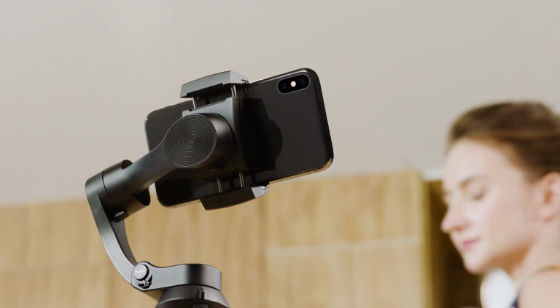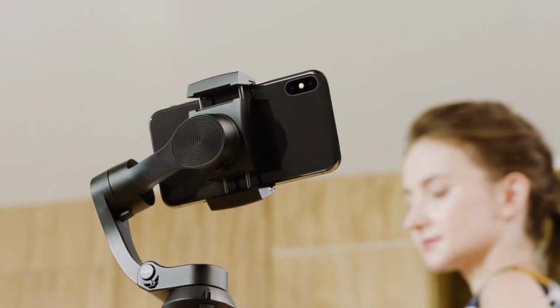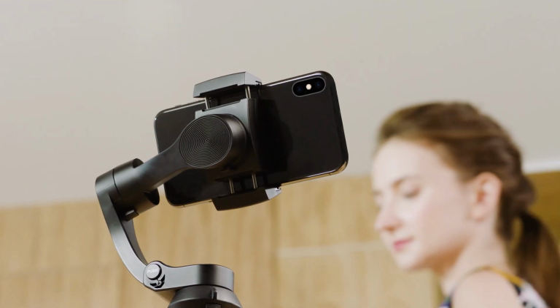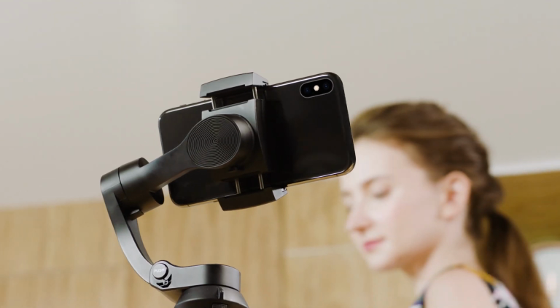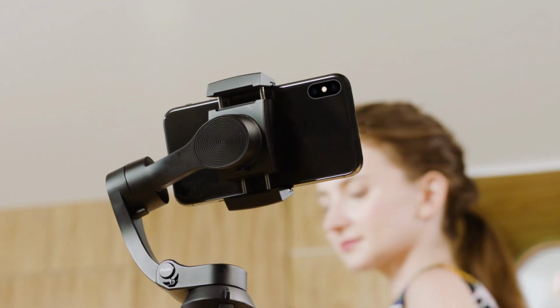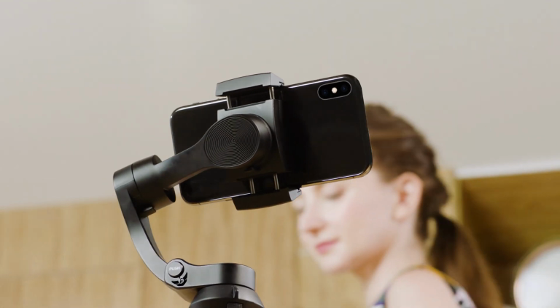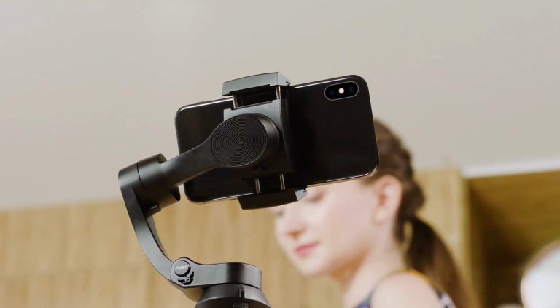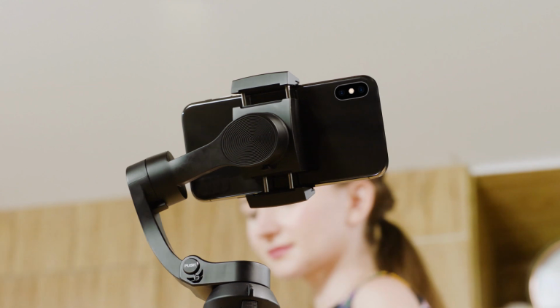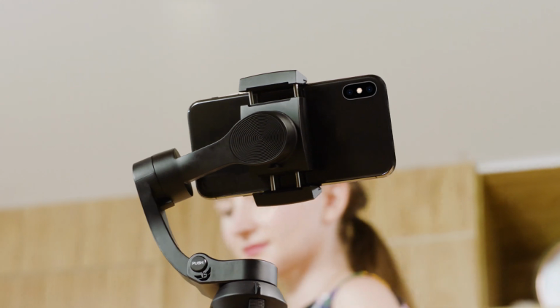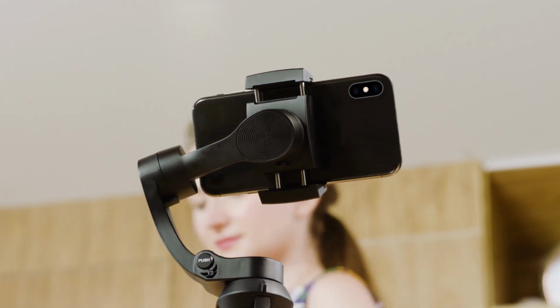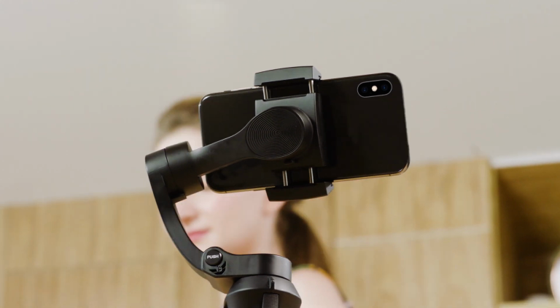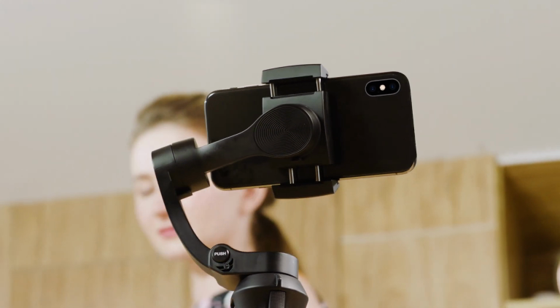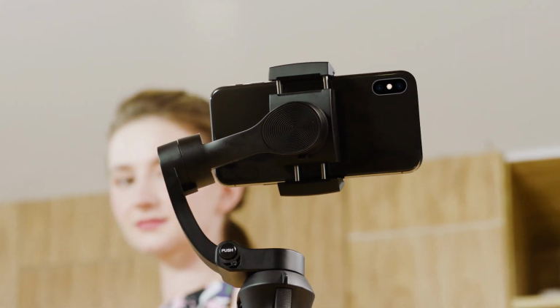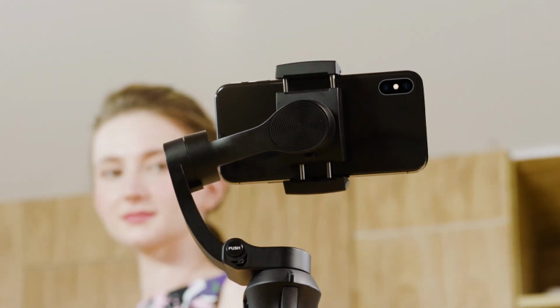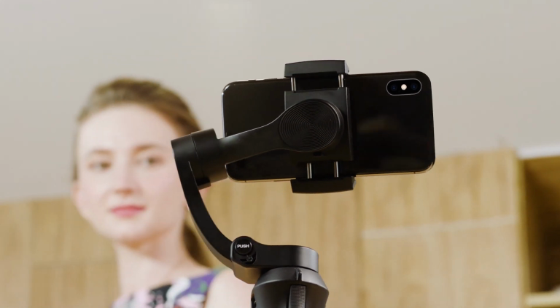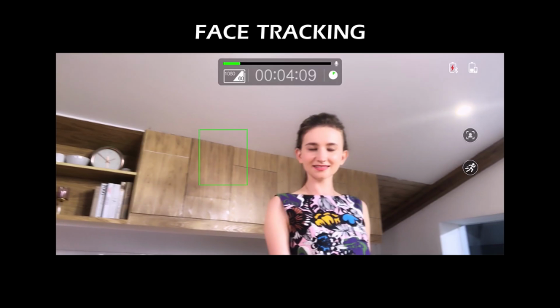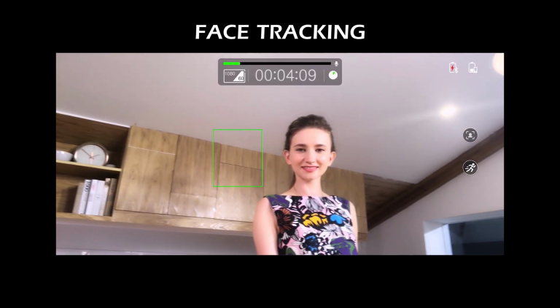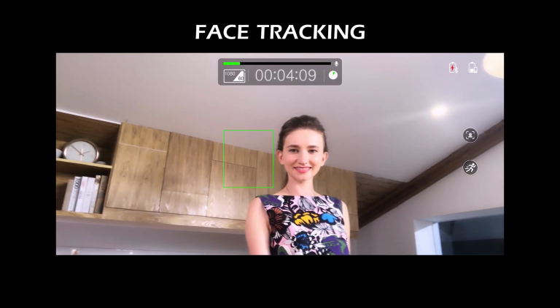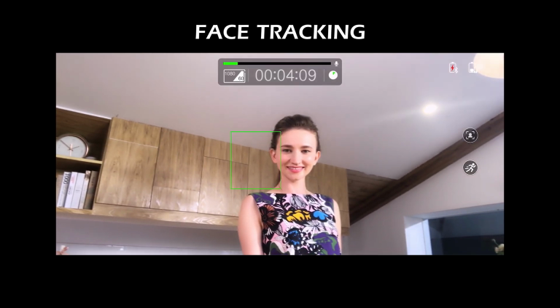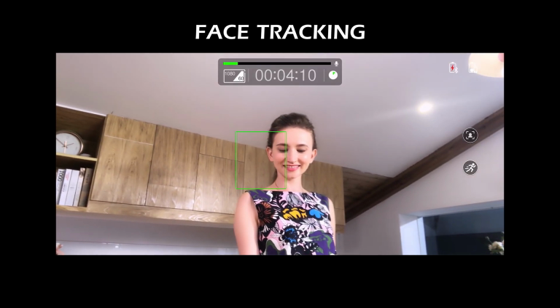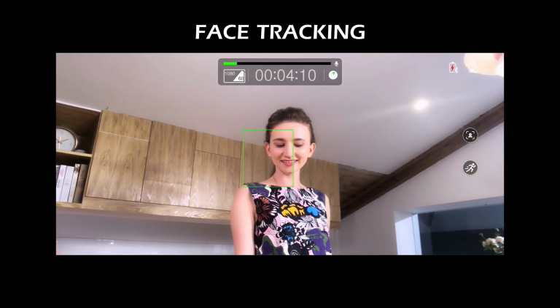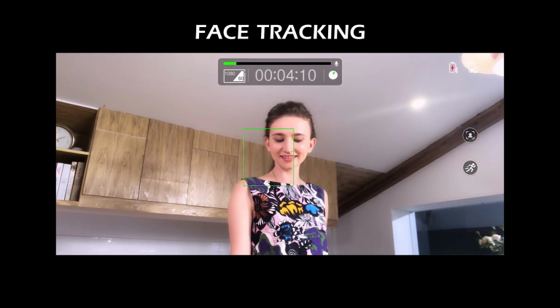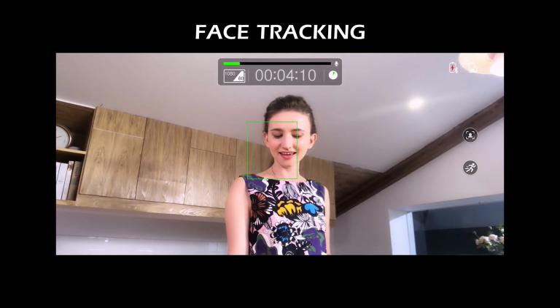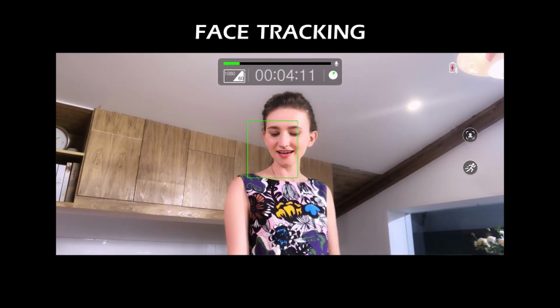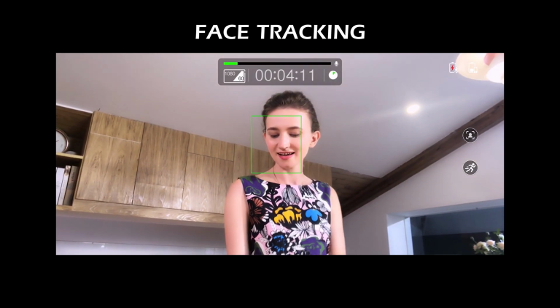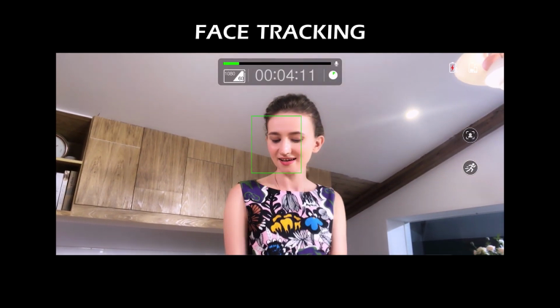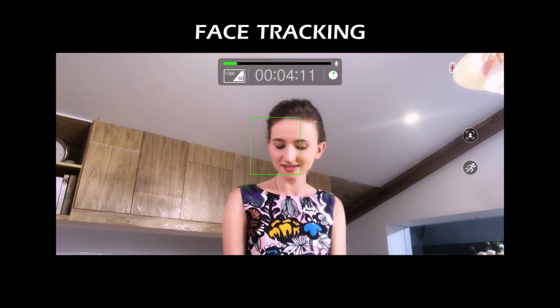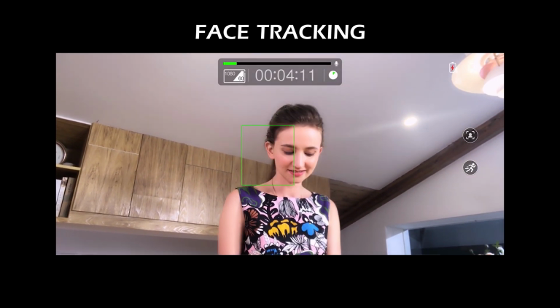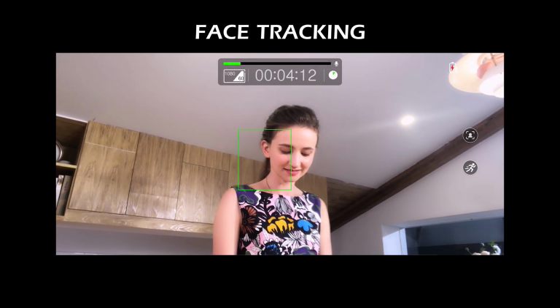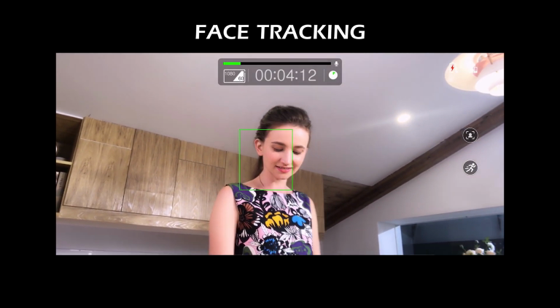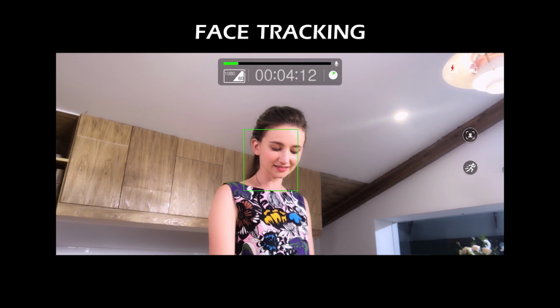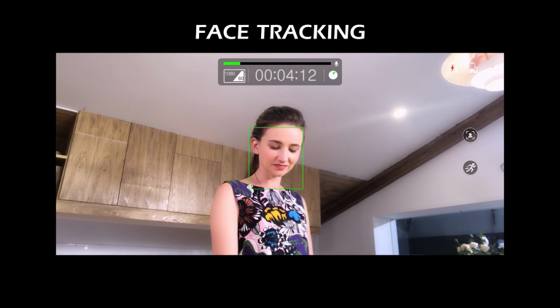One of these smart features is face and object tracking. Just start recording and let the 3XS Lite be your filmmaker.